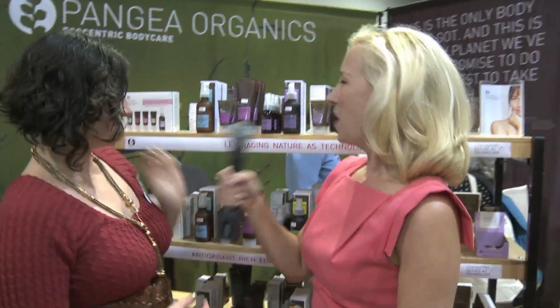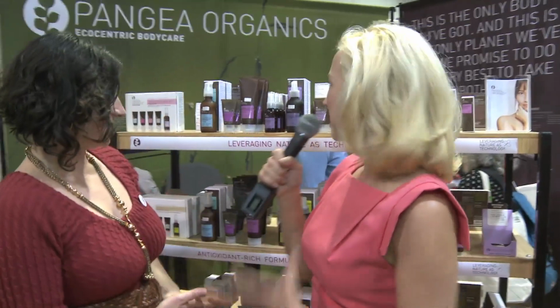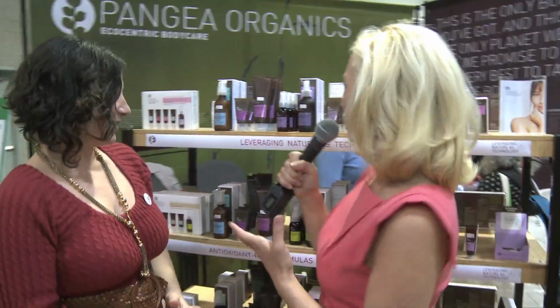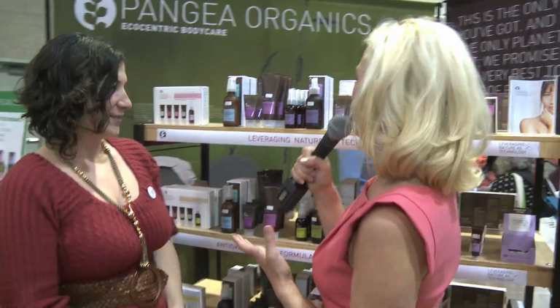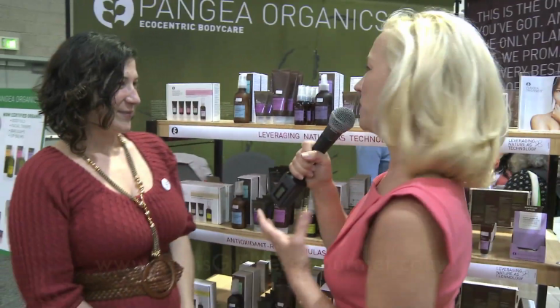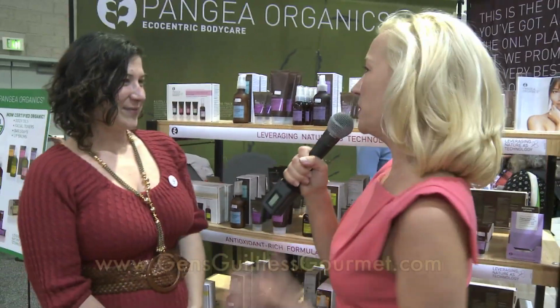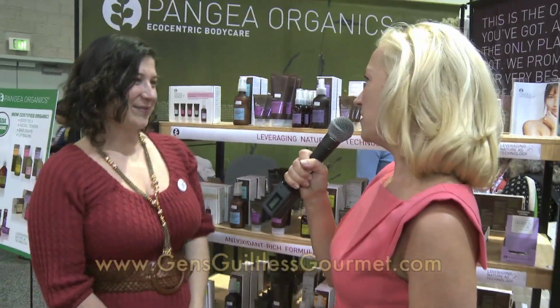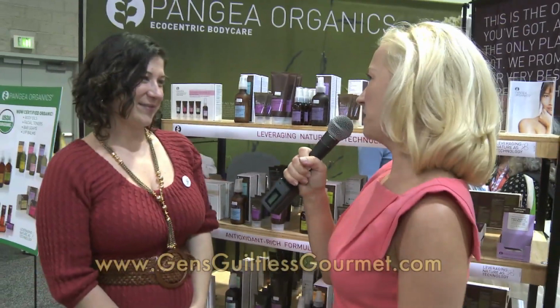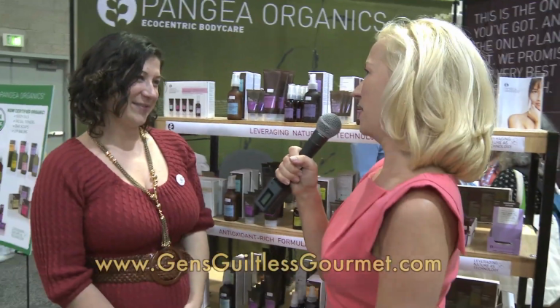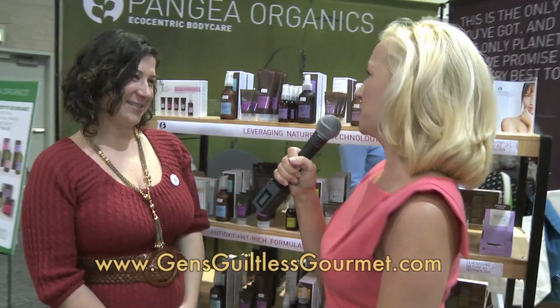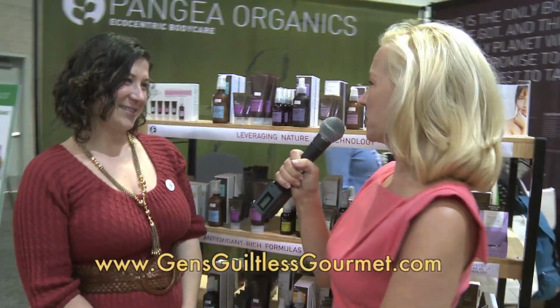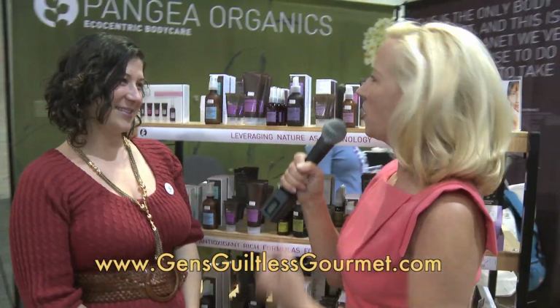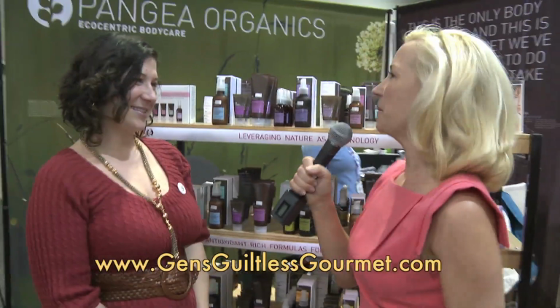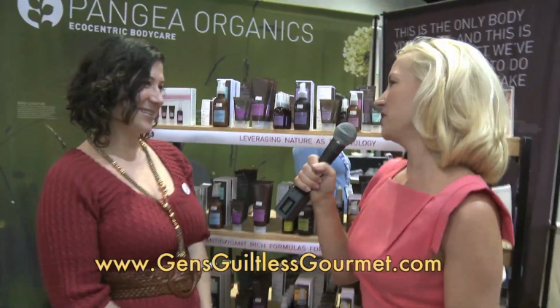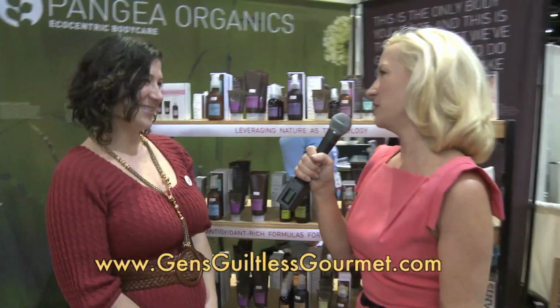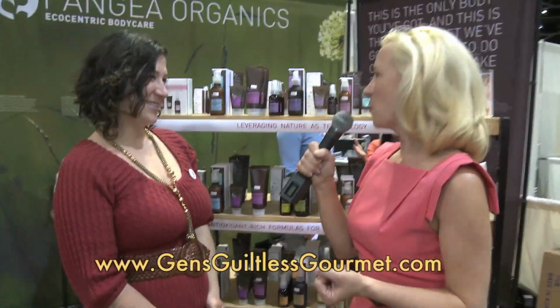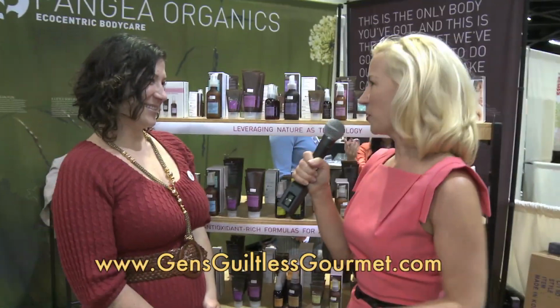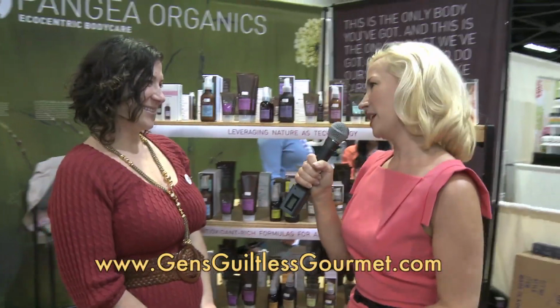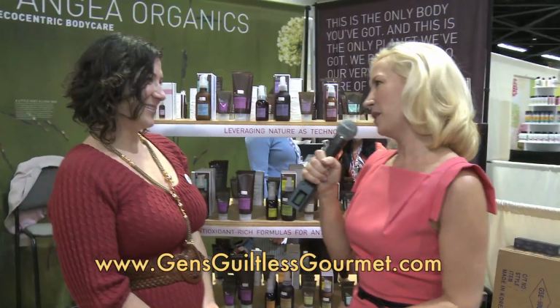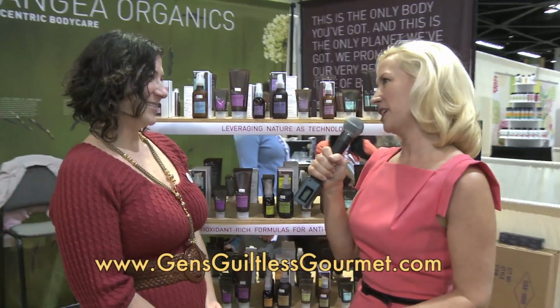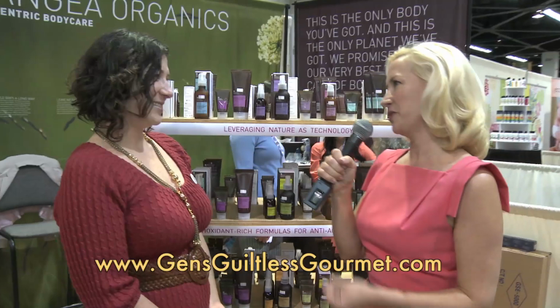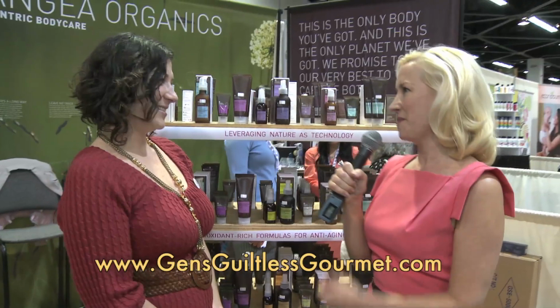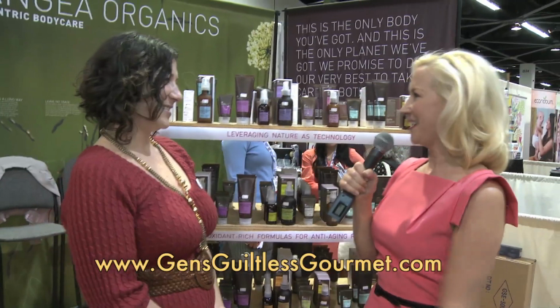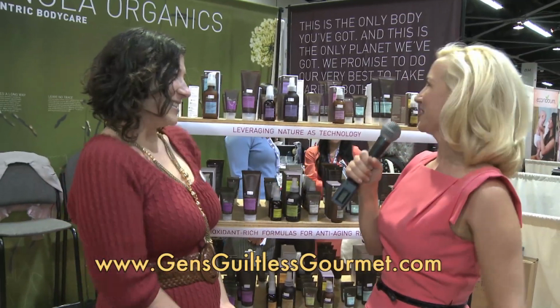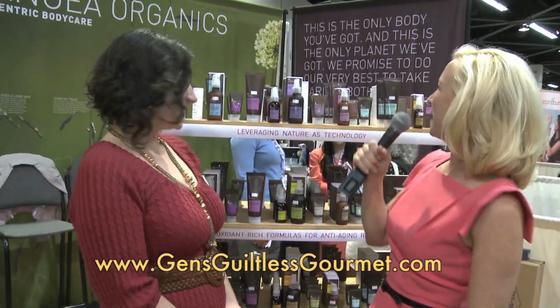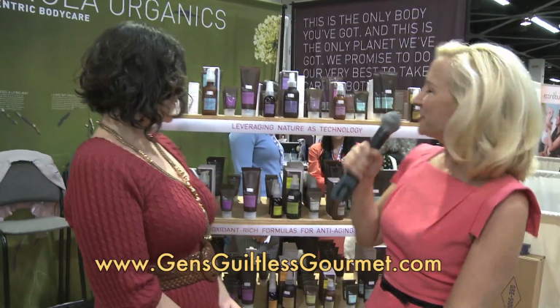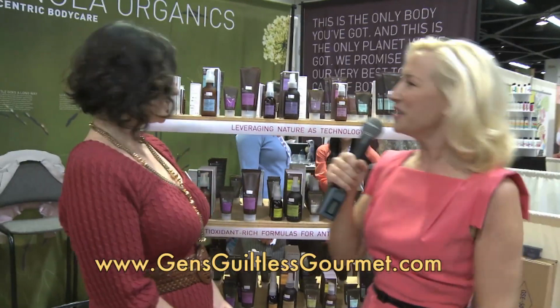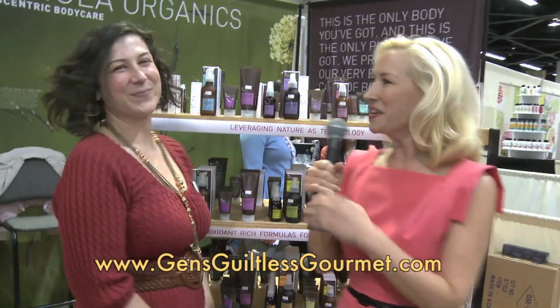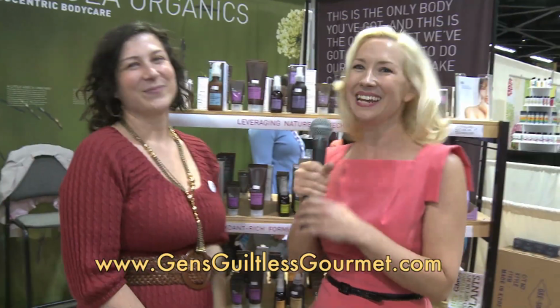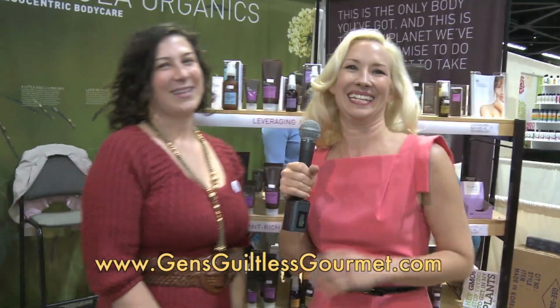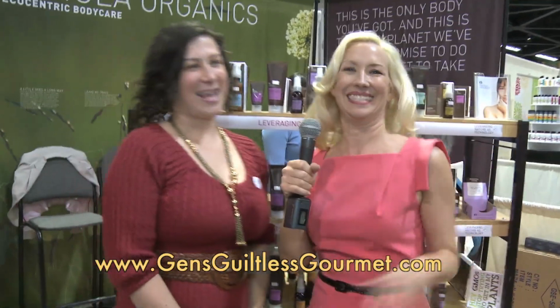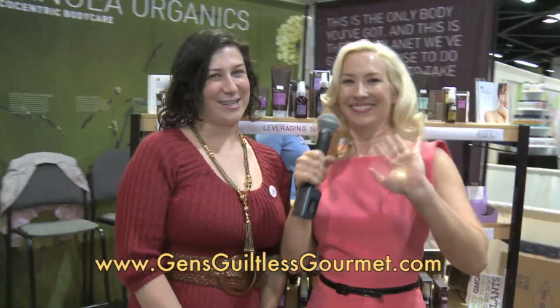Well, thank you so much. You have a beautiful line of products. We're so happy to see more and more organic products entering the market. So, Pangaea Organics — thank you.